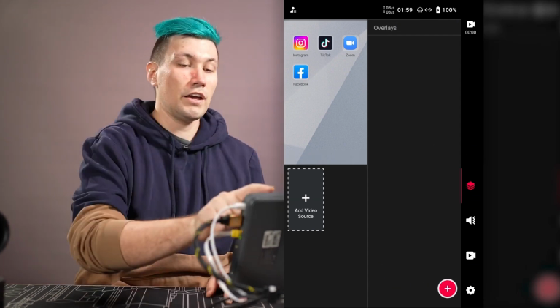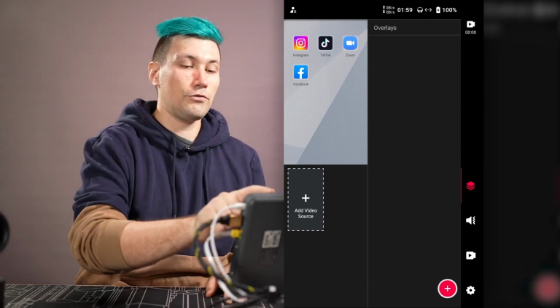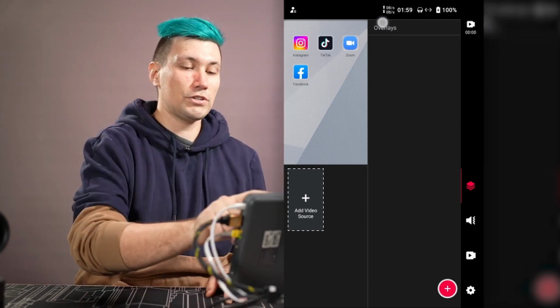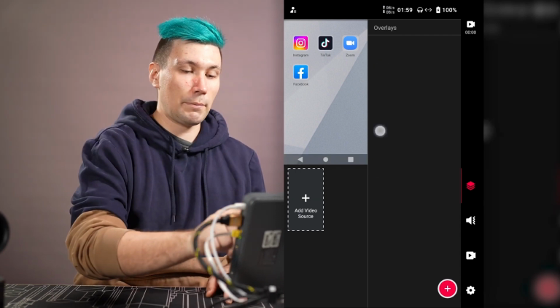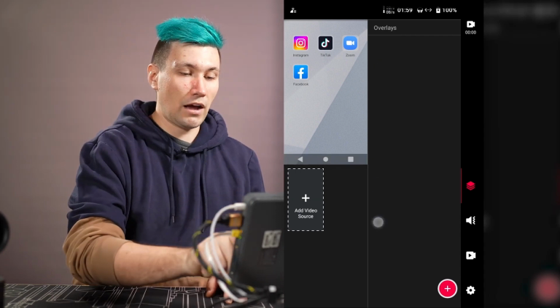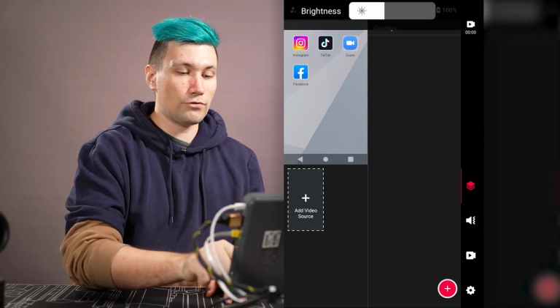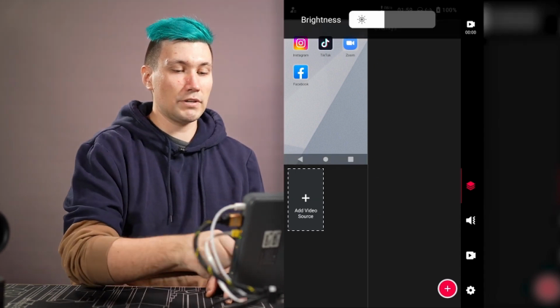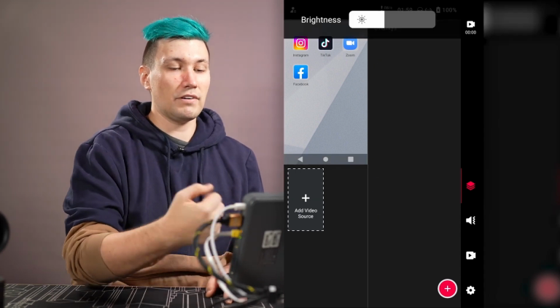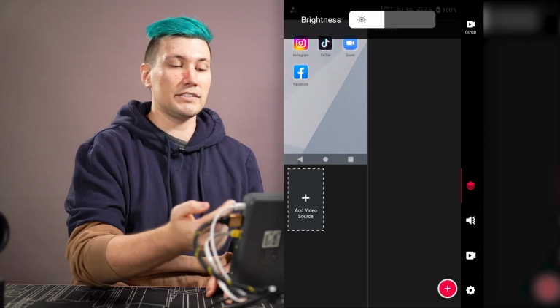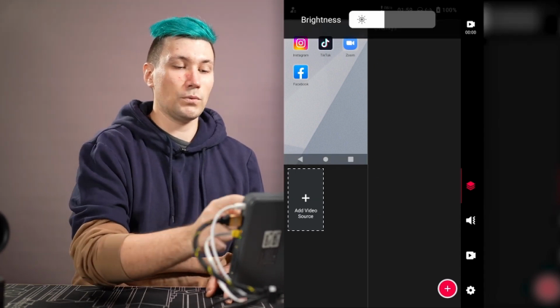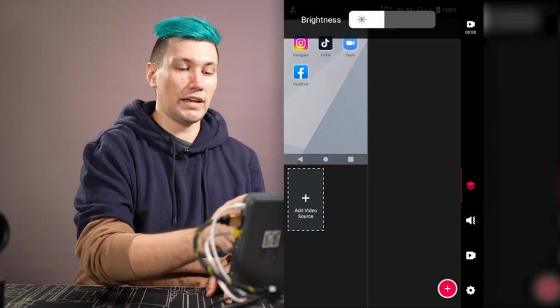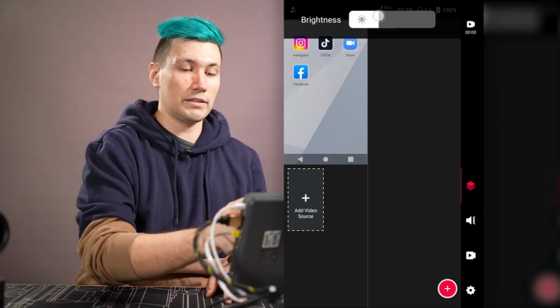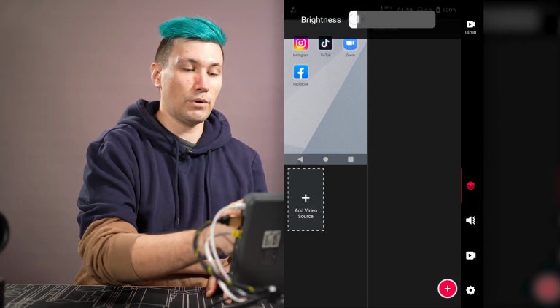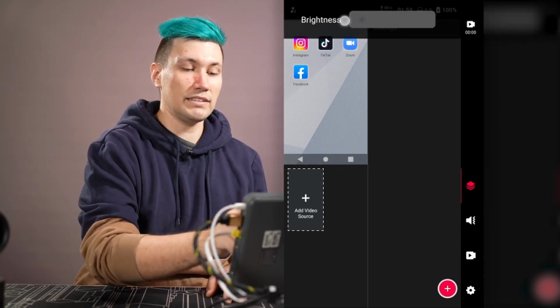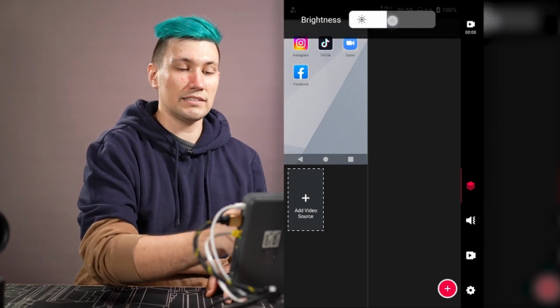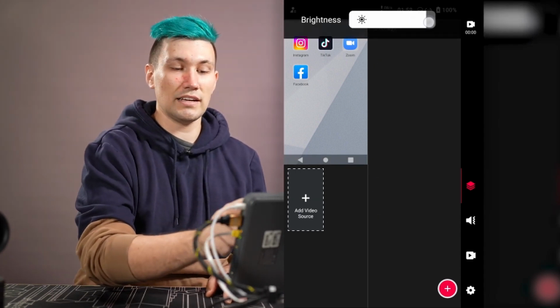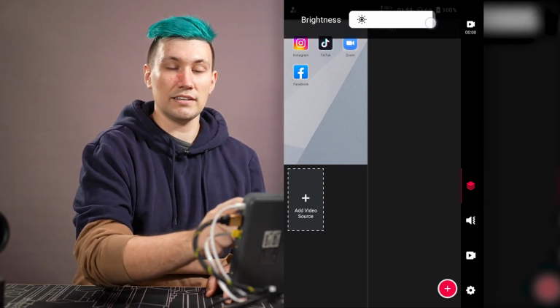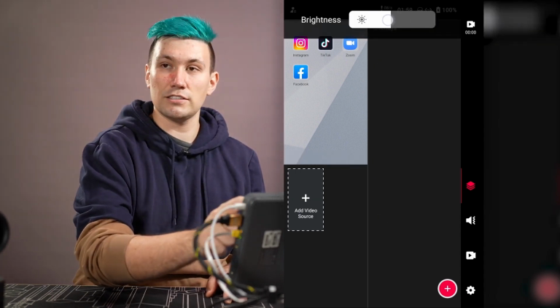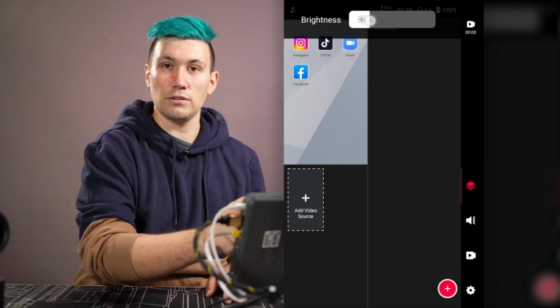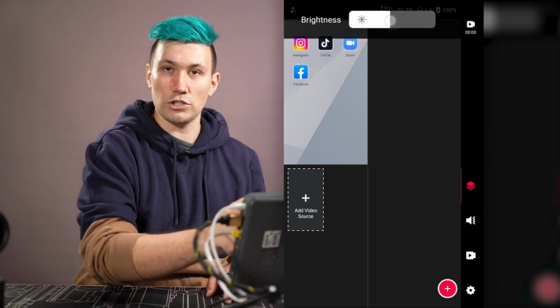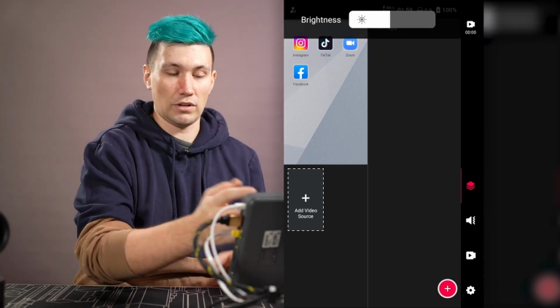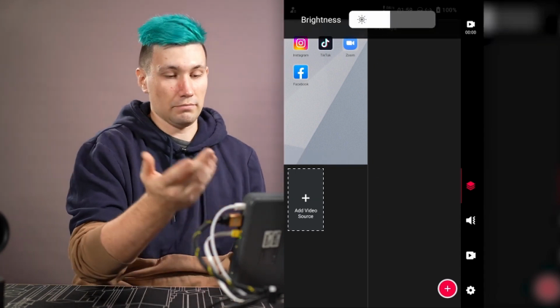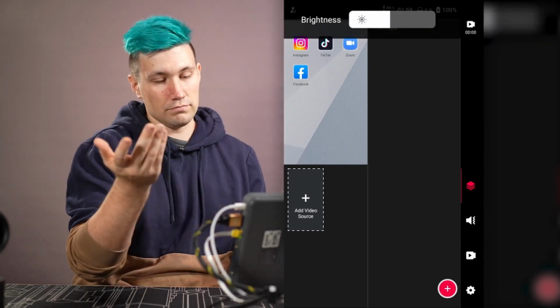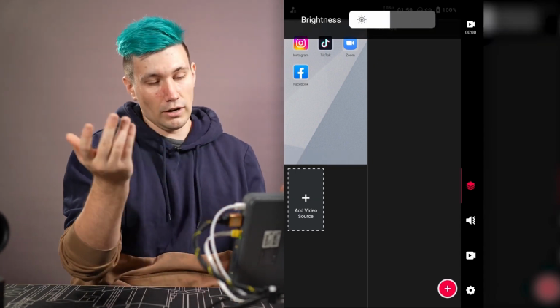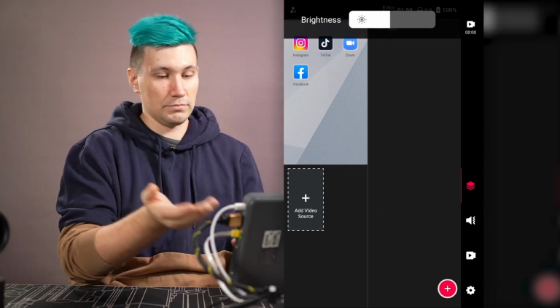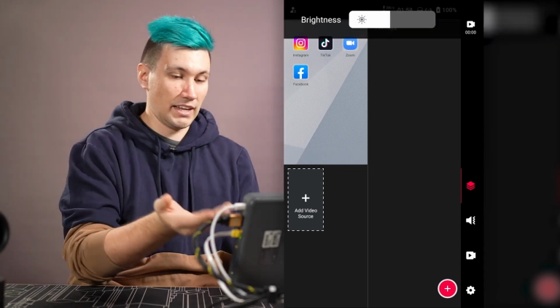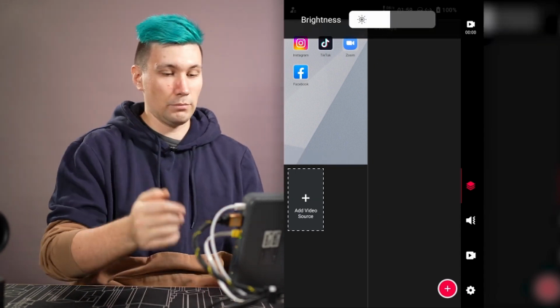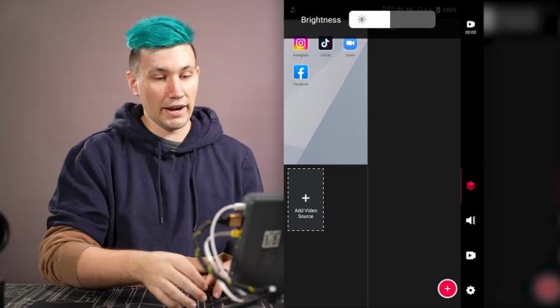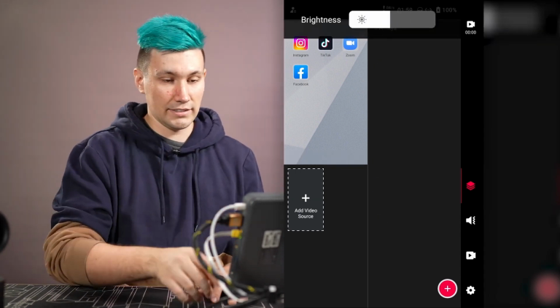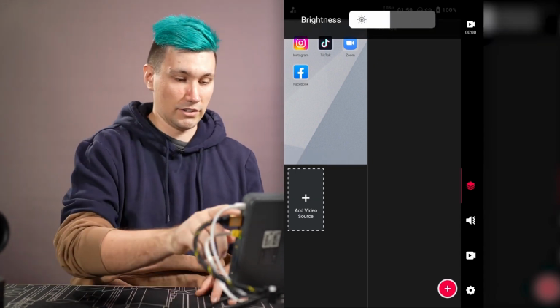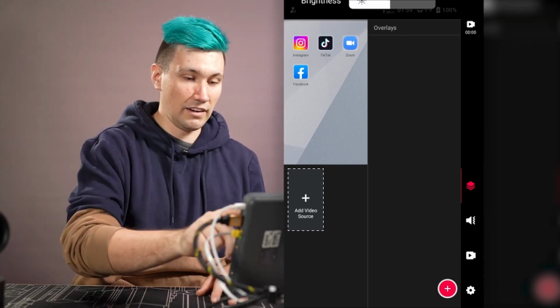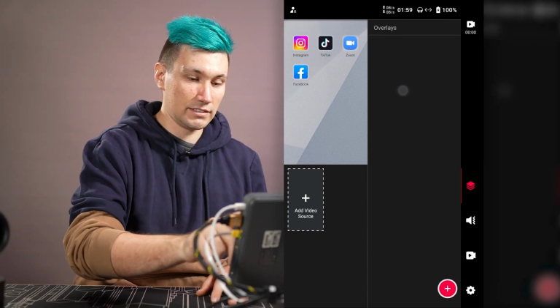If we swipe down from the device we get the brightness settings, where you can set the brightness of the screen.